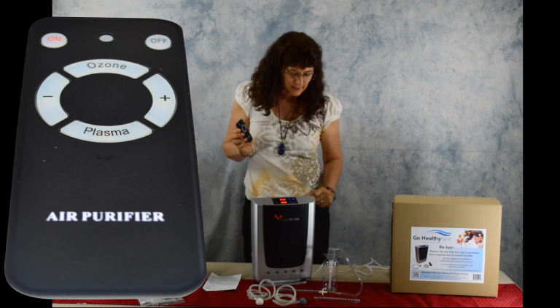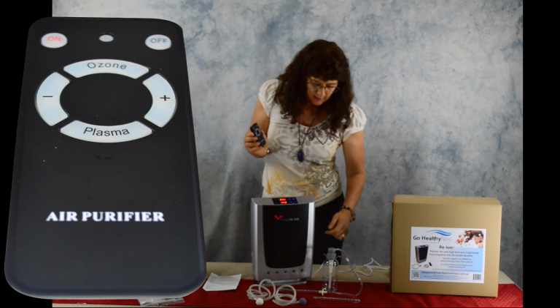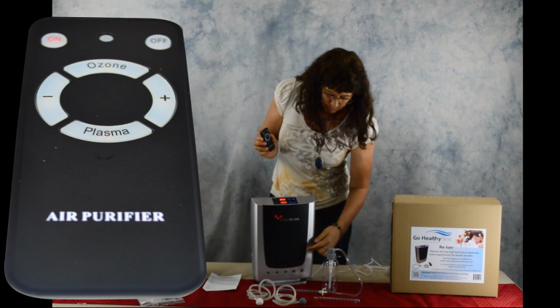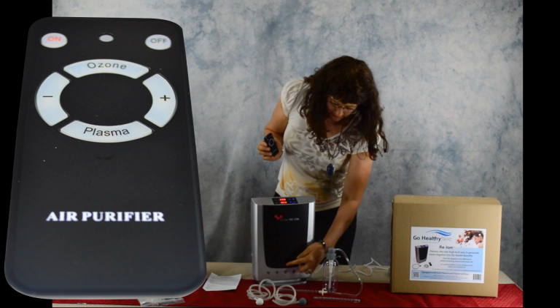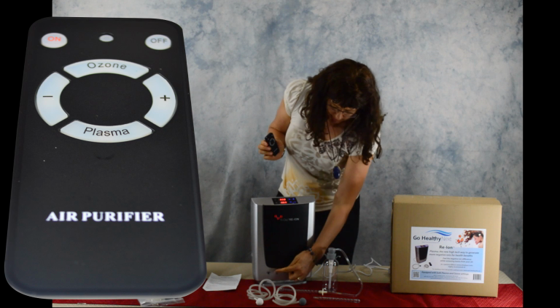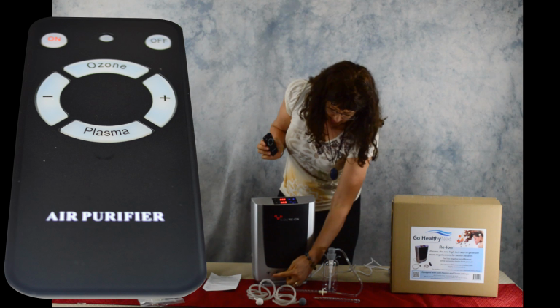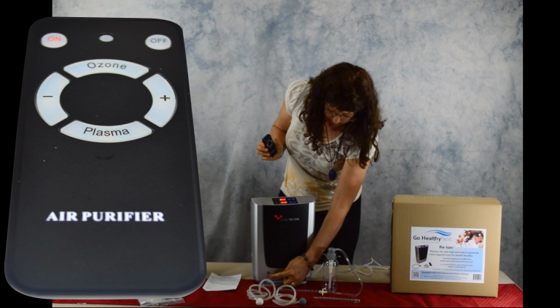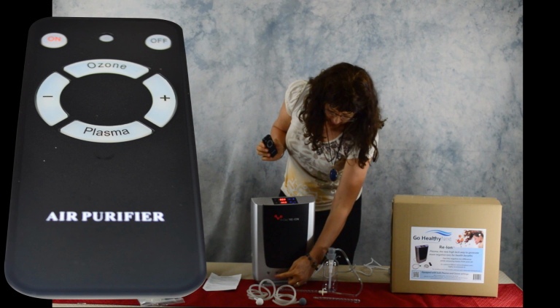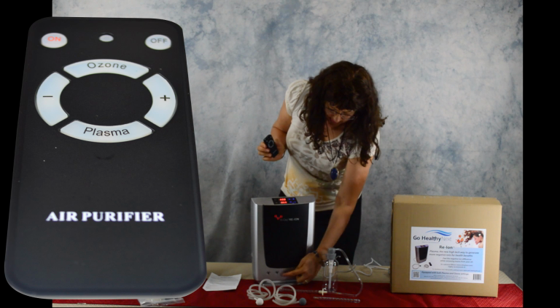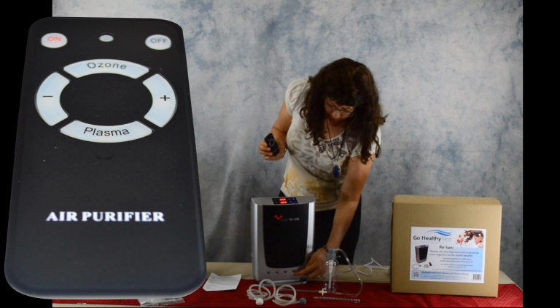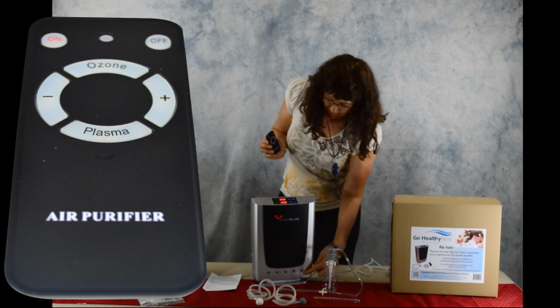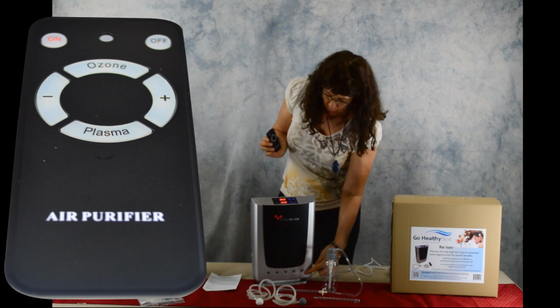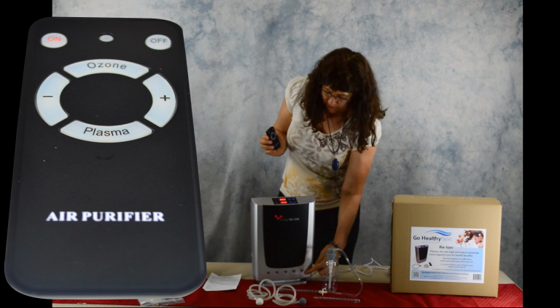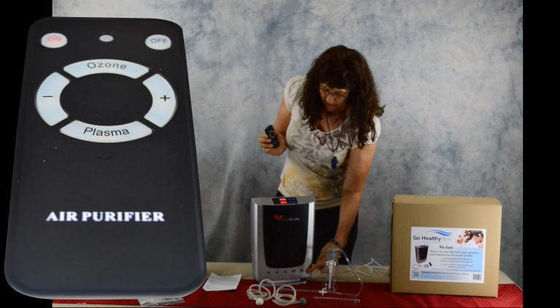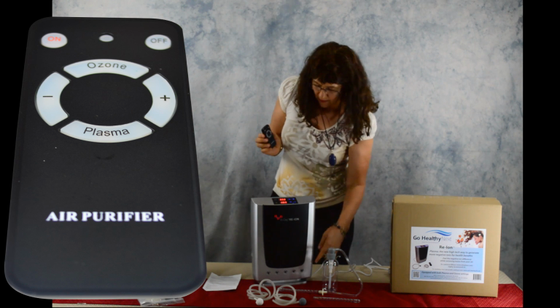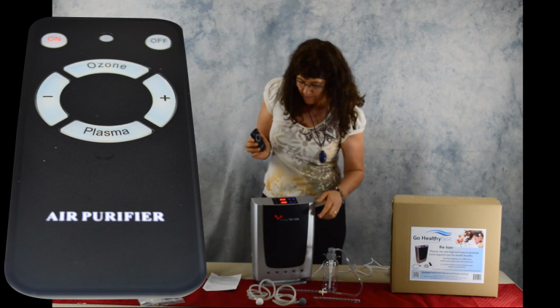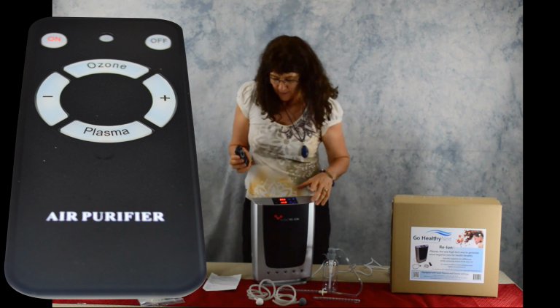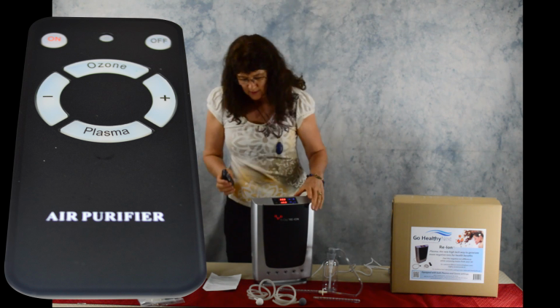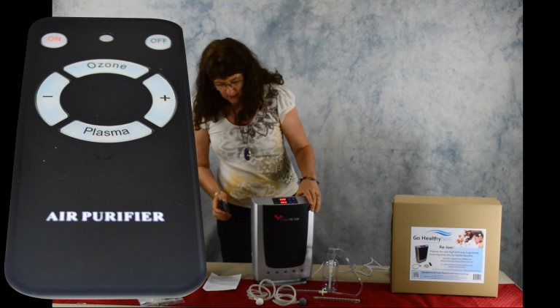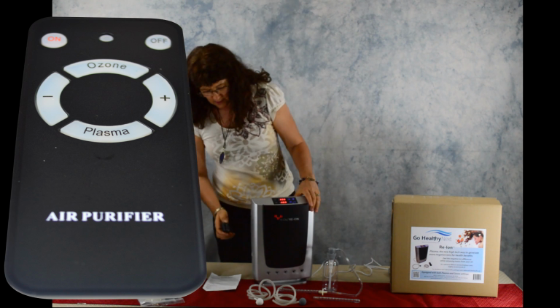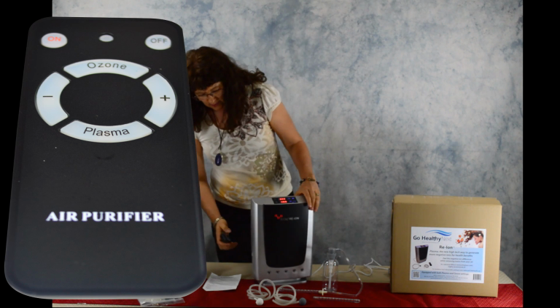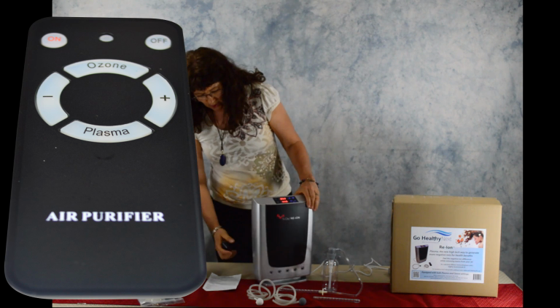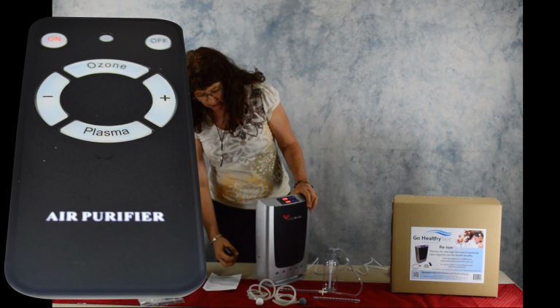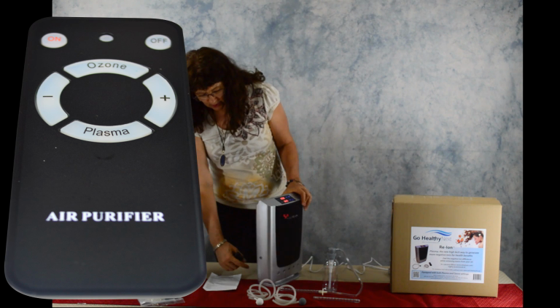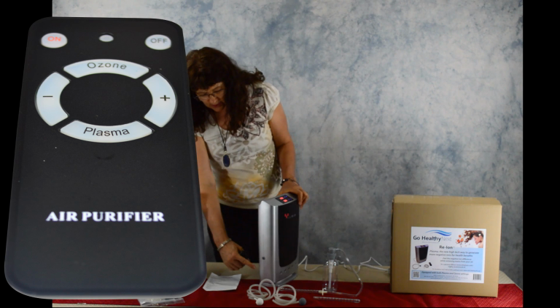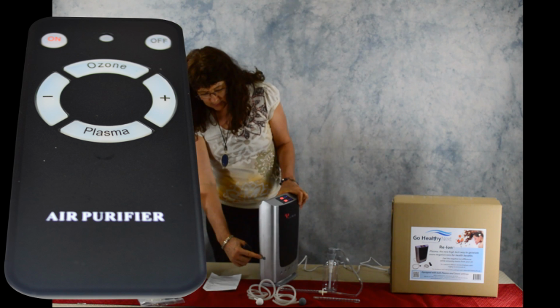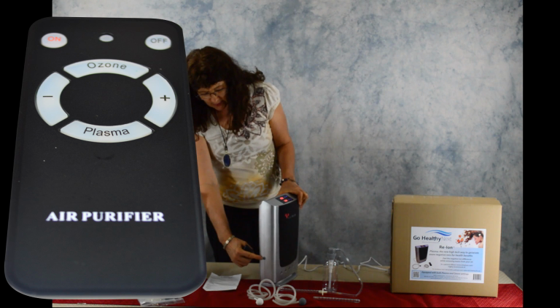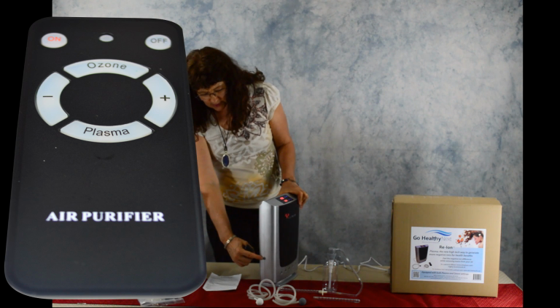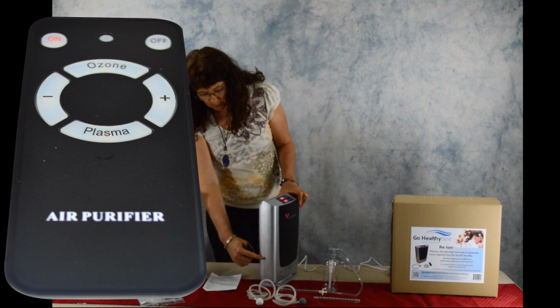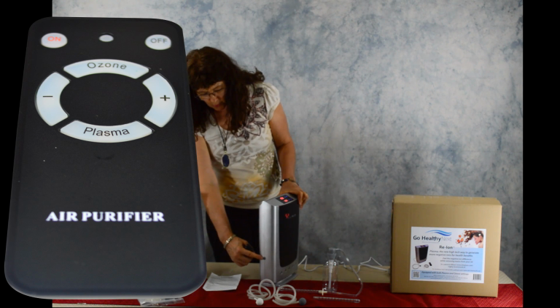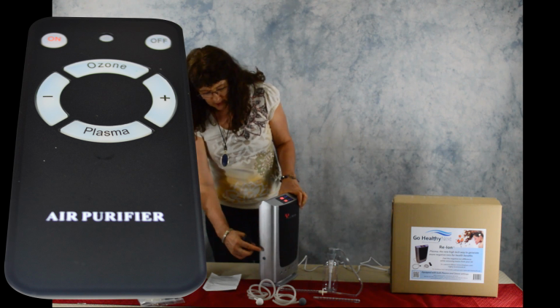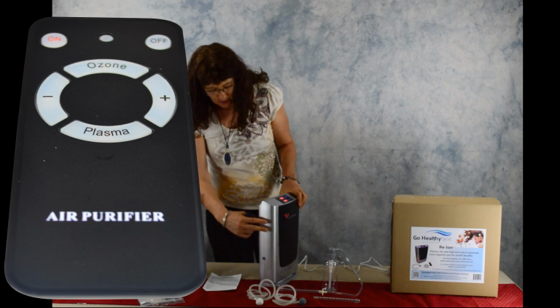The plasma comes out these five ports here, and the ozone comes out this port here.